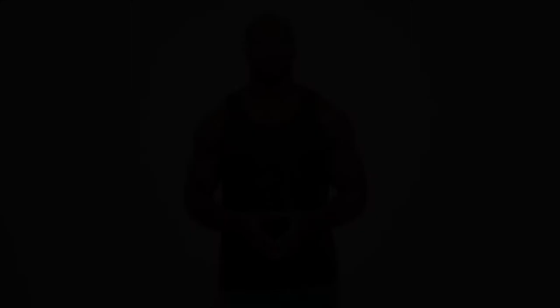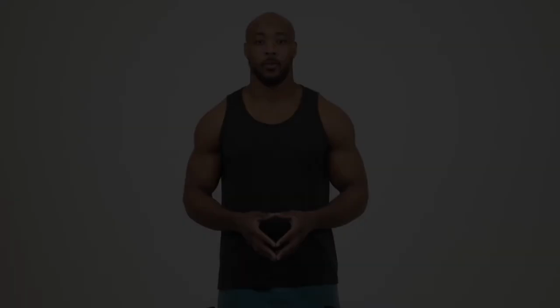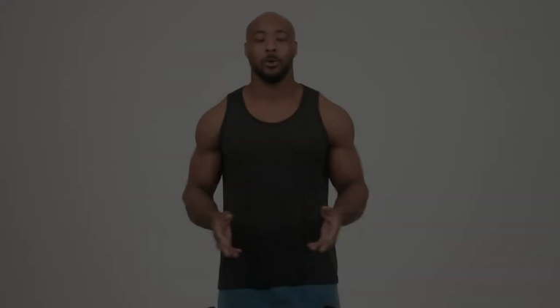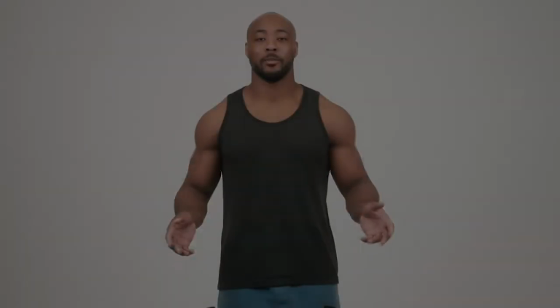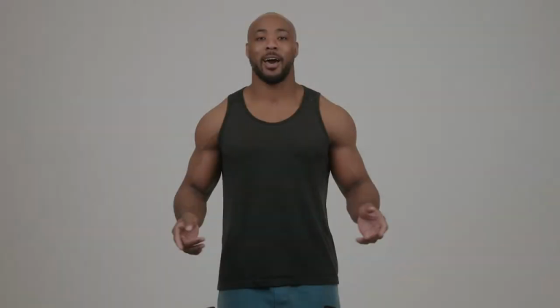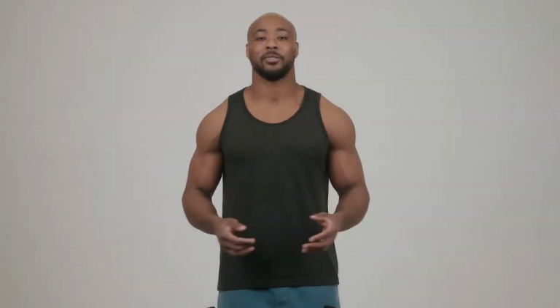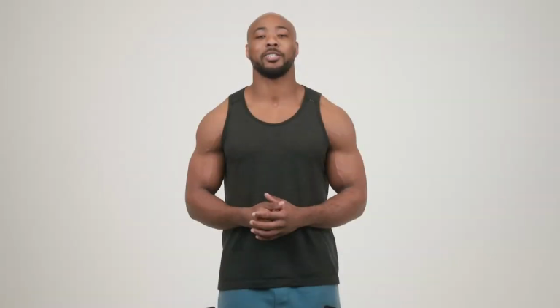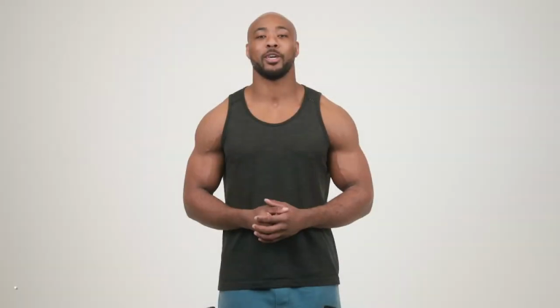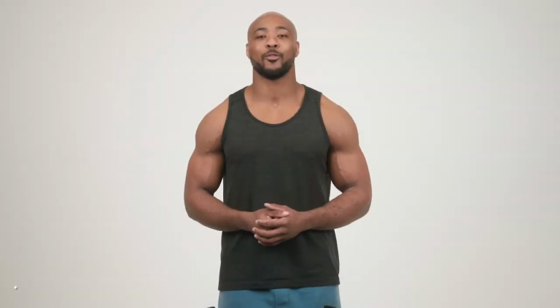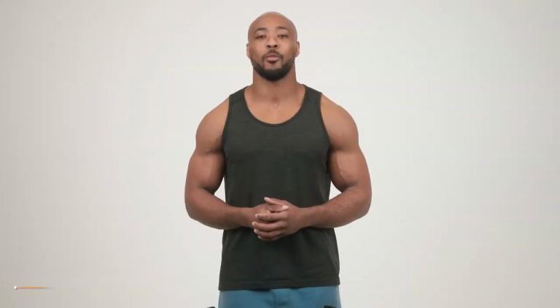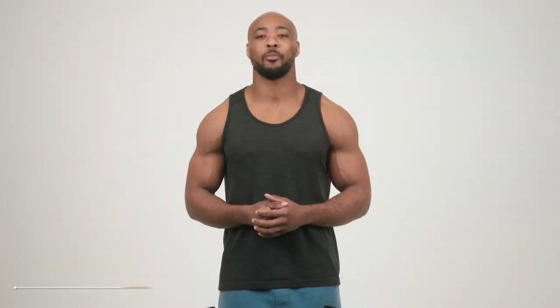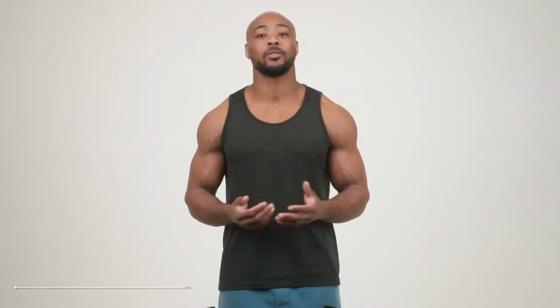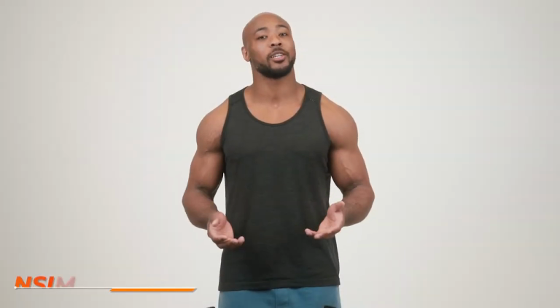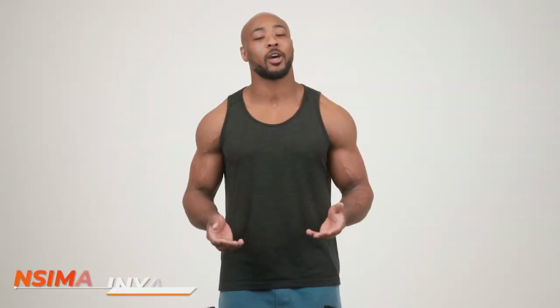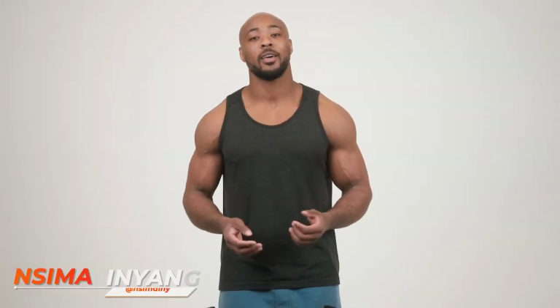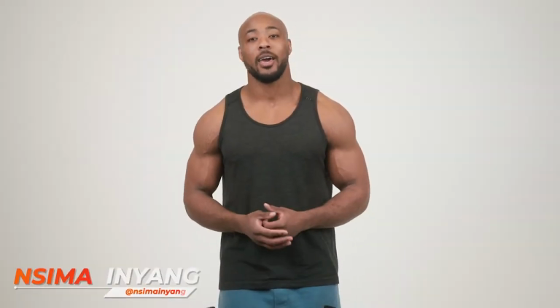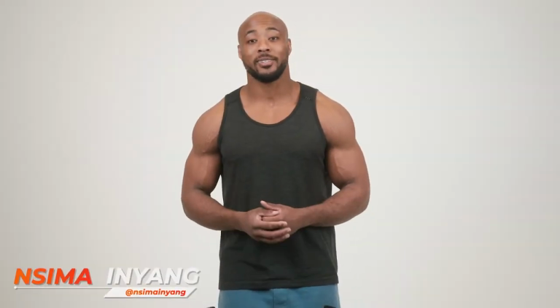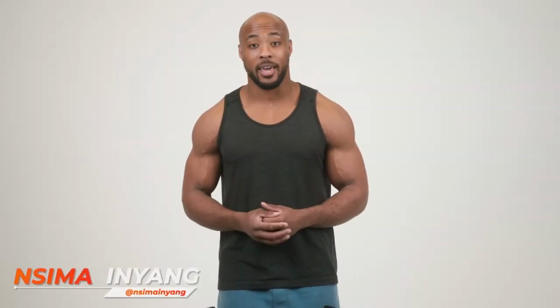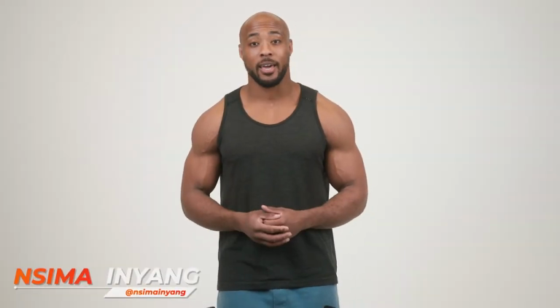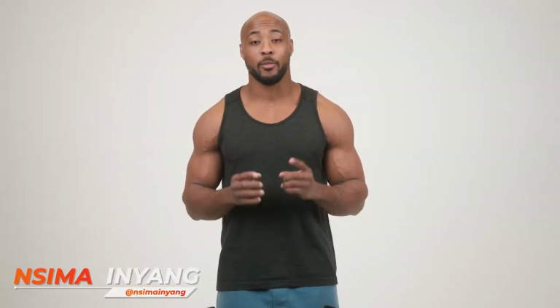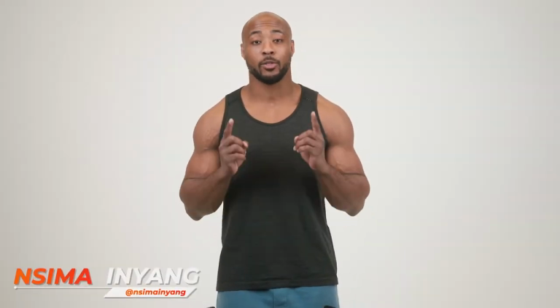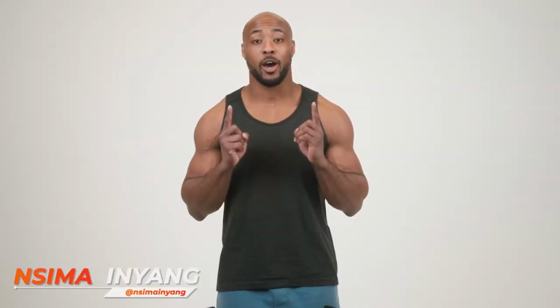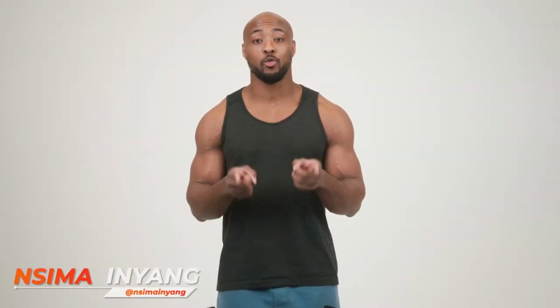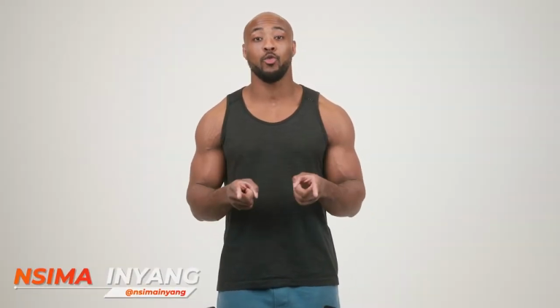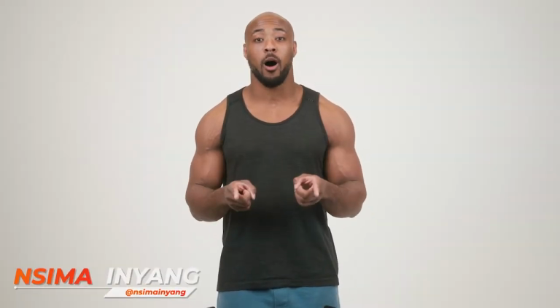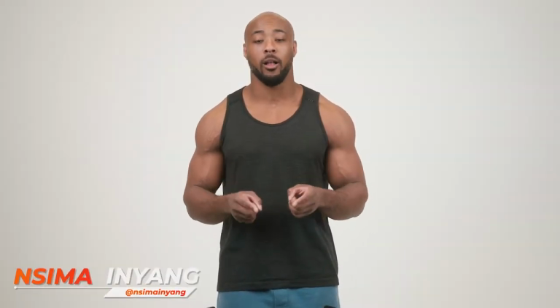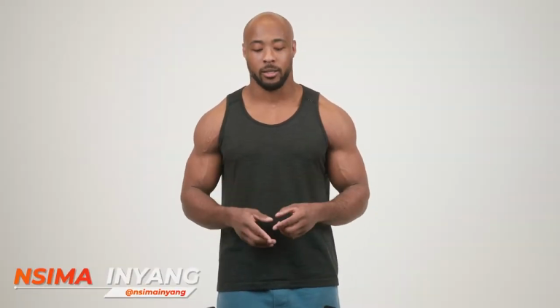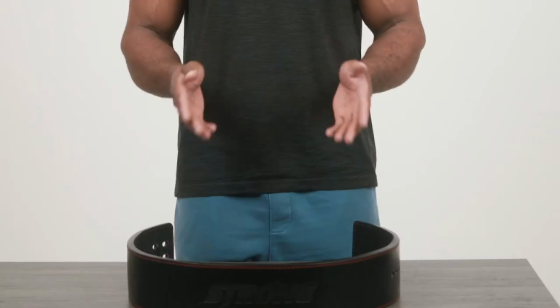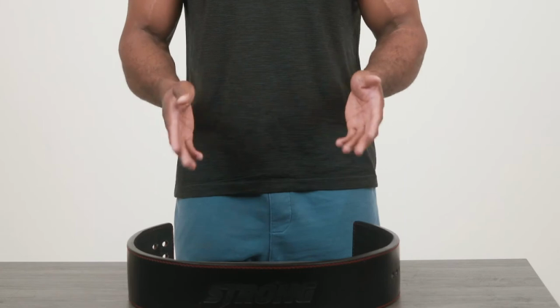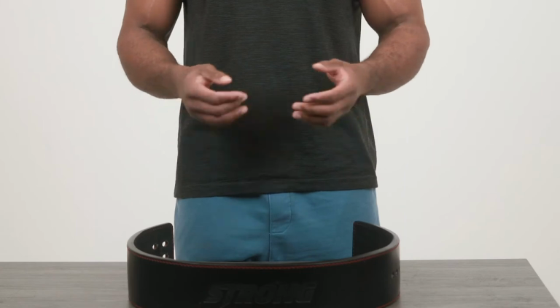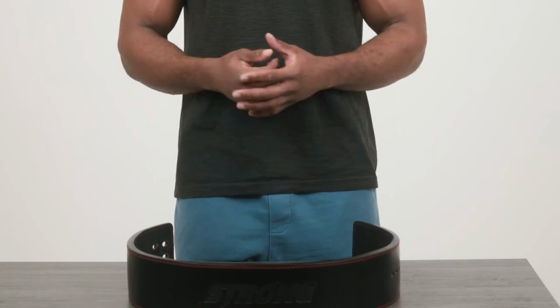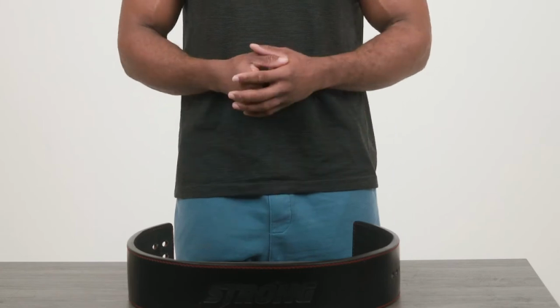What's up guys, Nseema here from Mark Bell's Slingshot, and today I'm here to talk to you all about the lever belt.